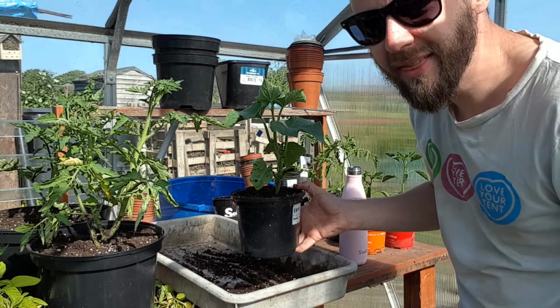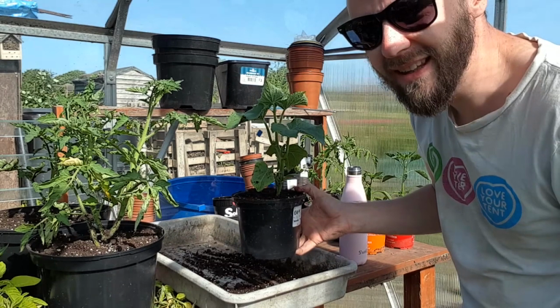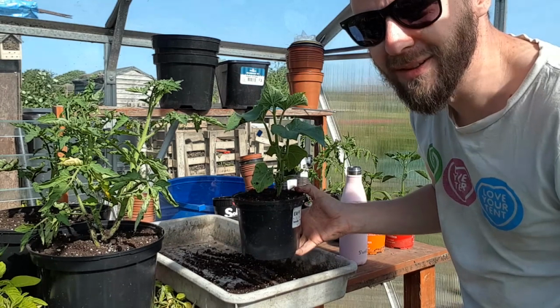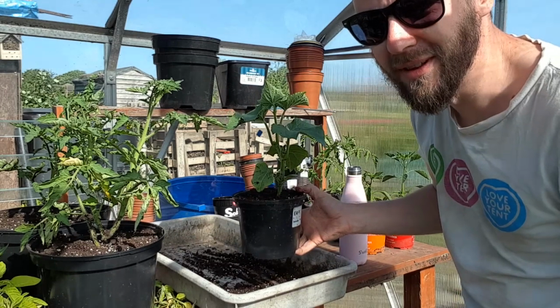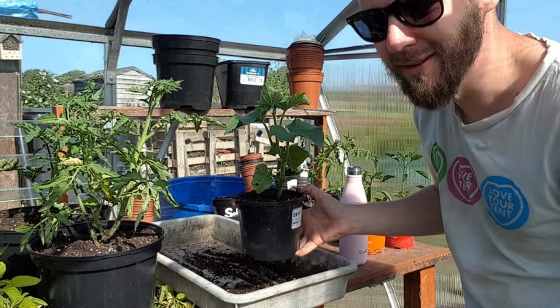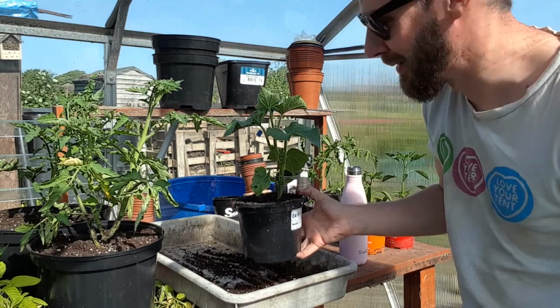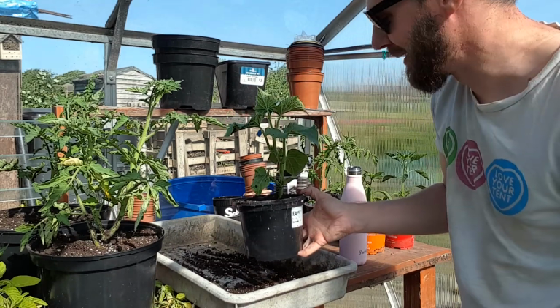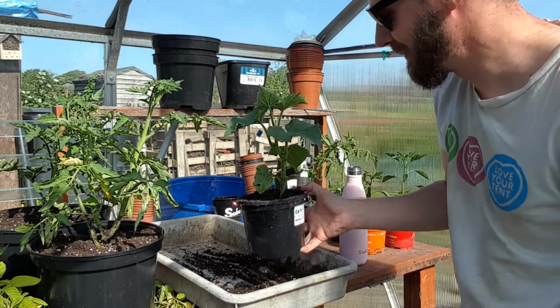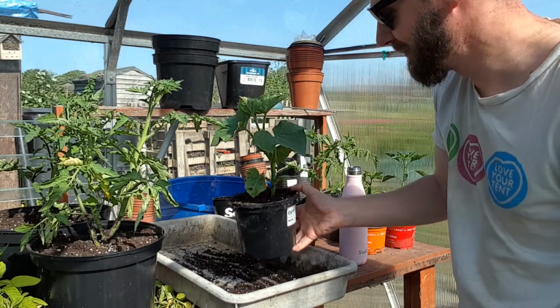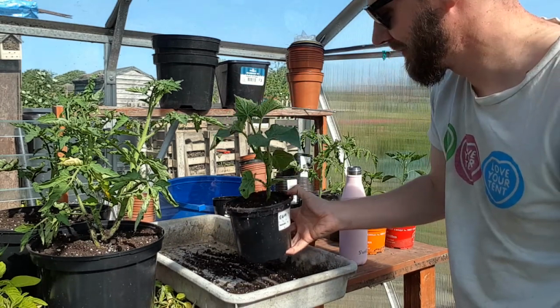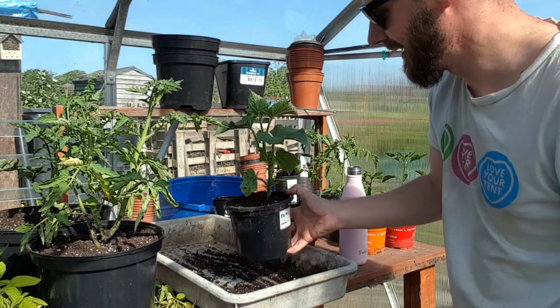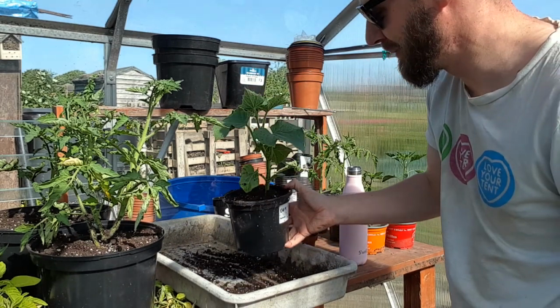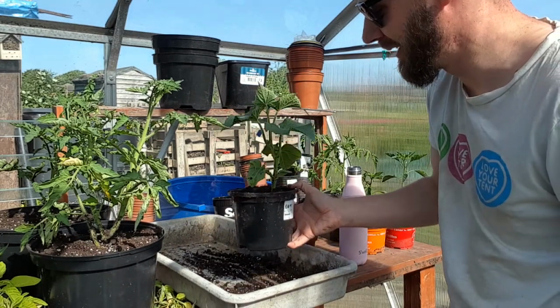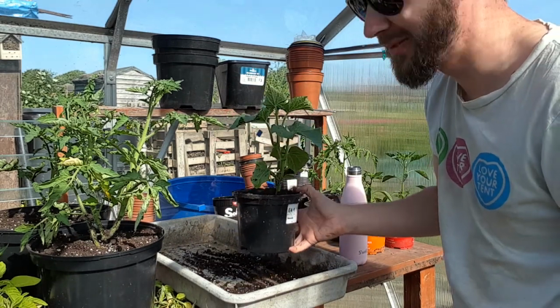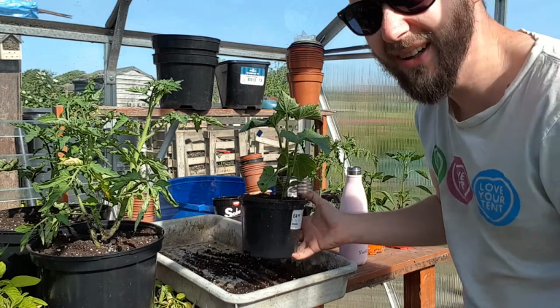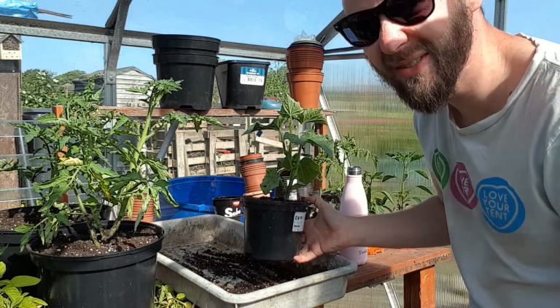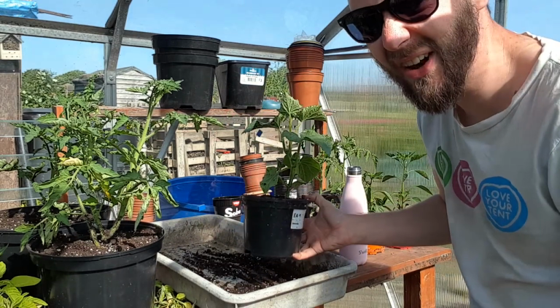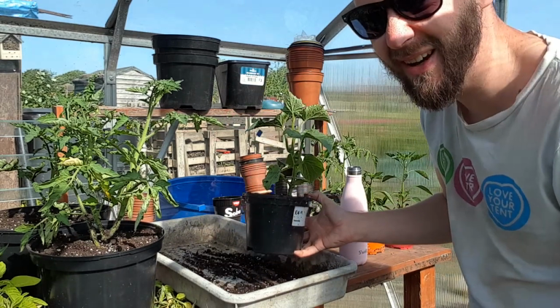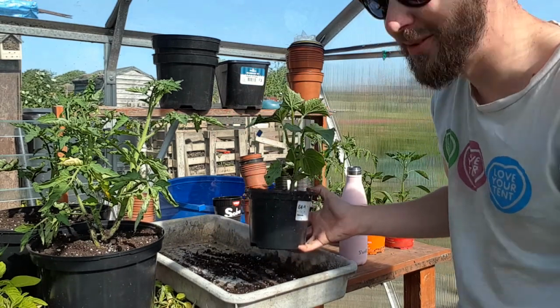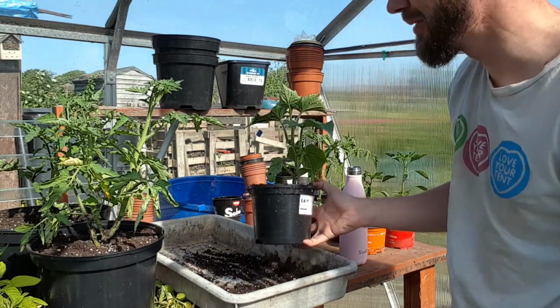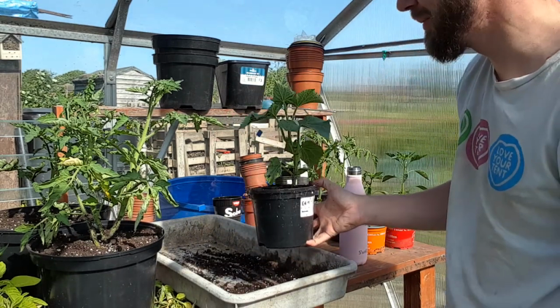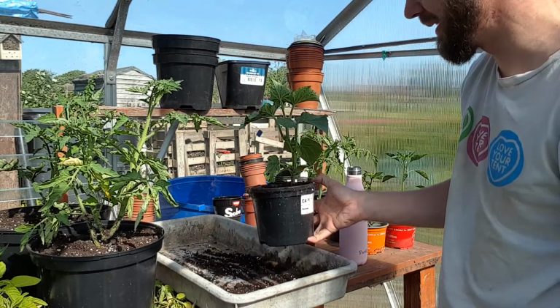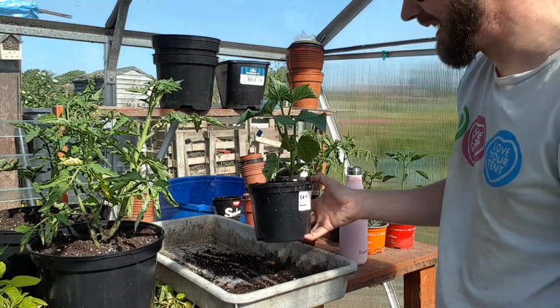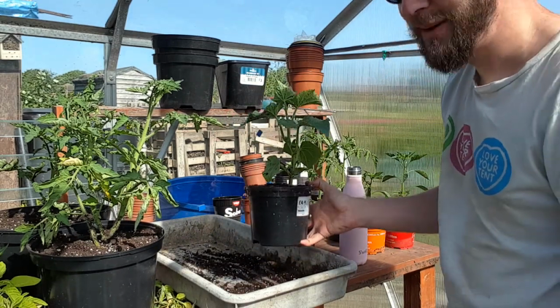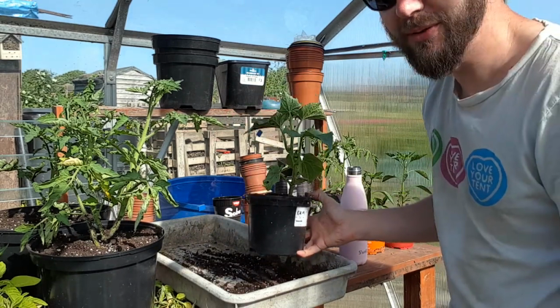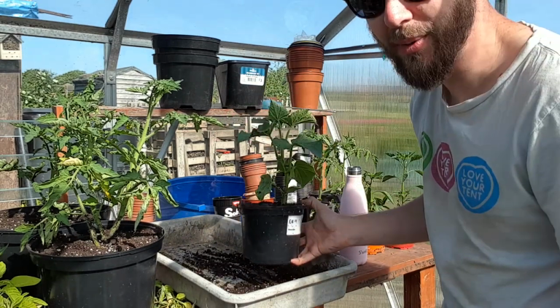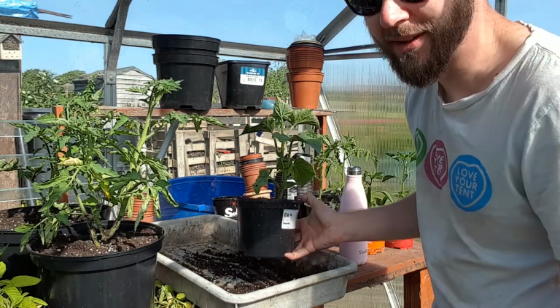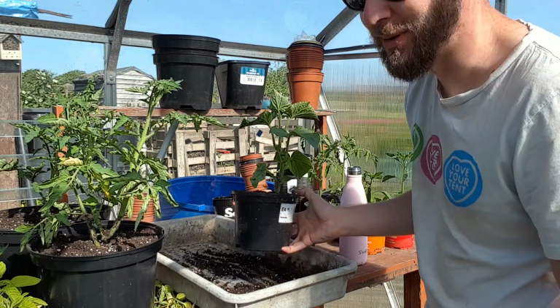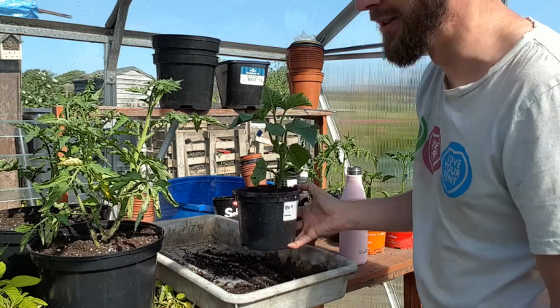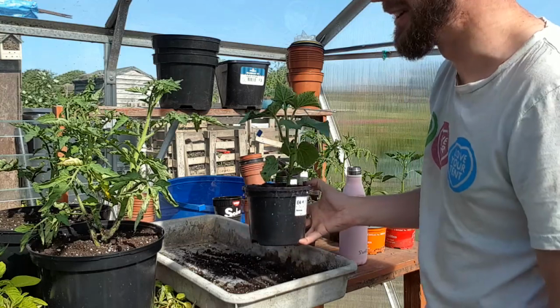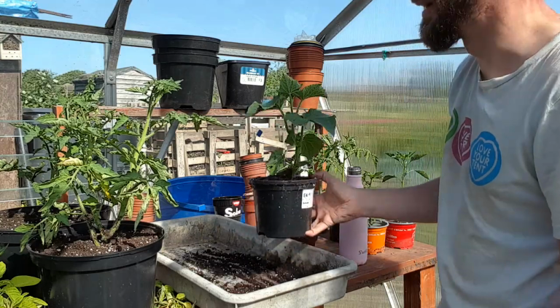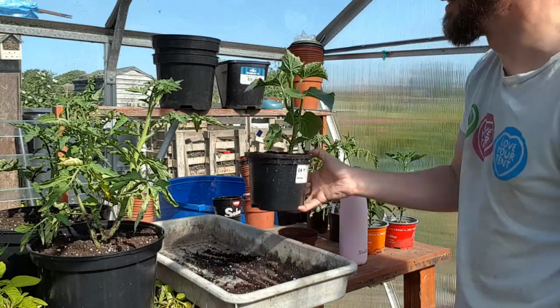I think this one's a cucumber. I've kind of run out of room for them, but just repotting this one on to keep it alive.